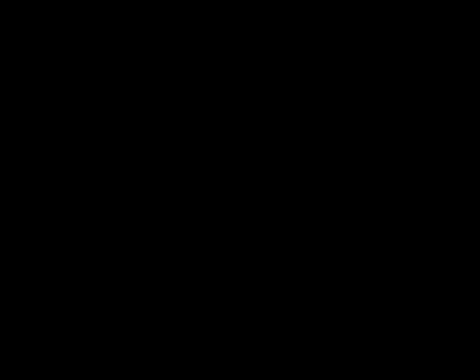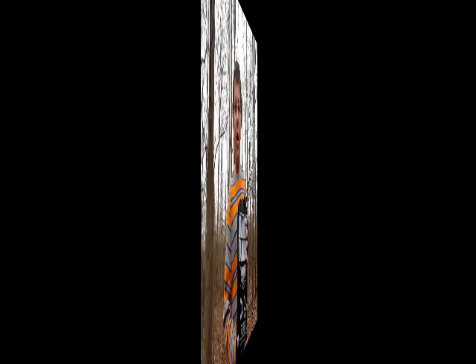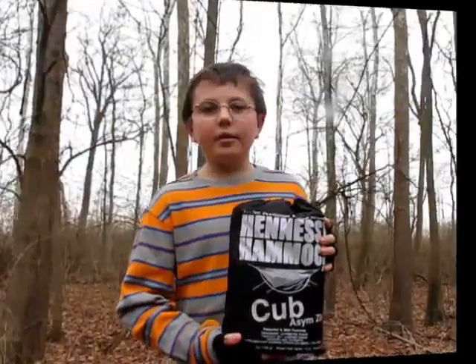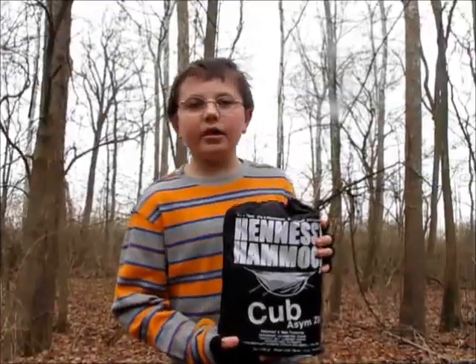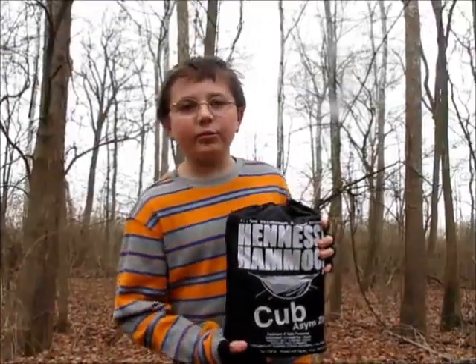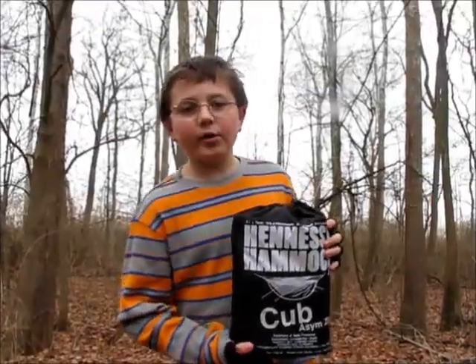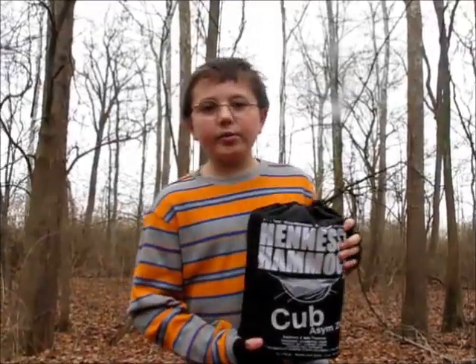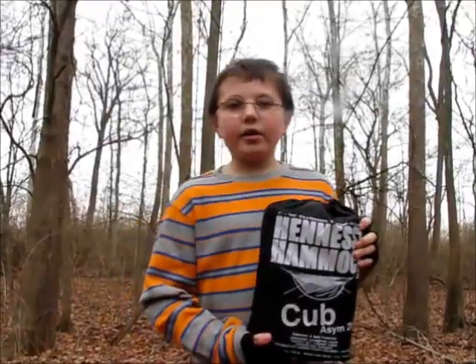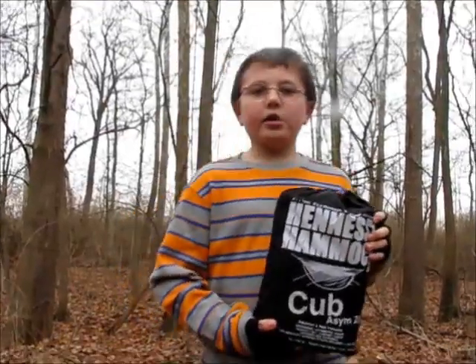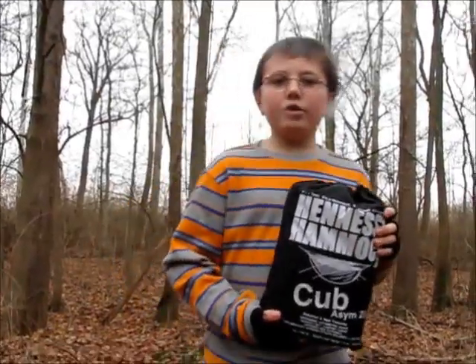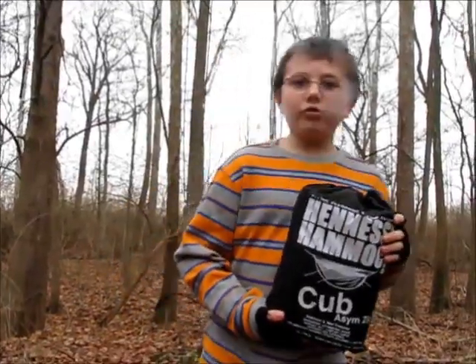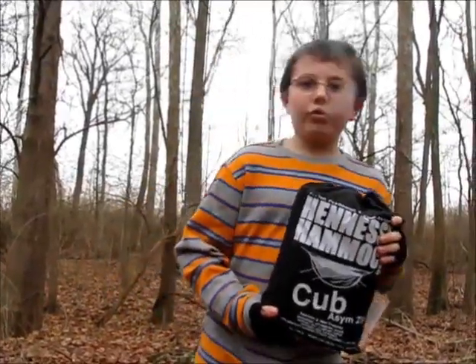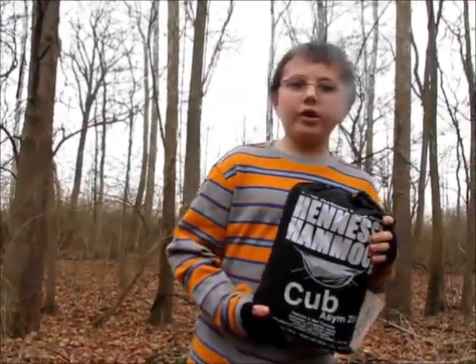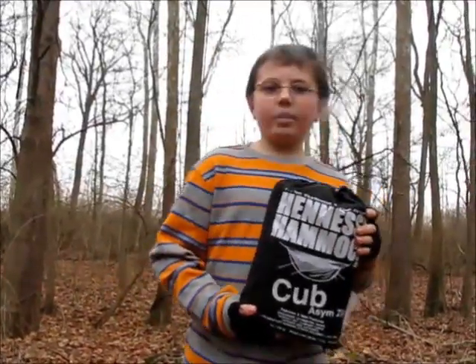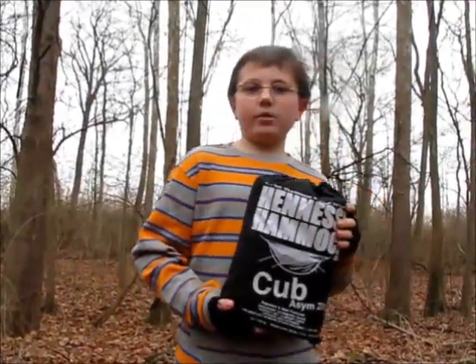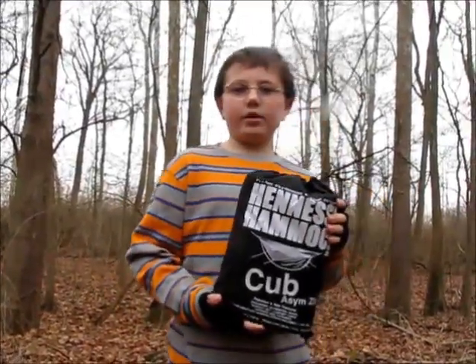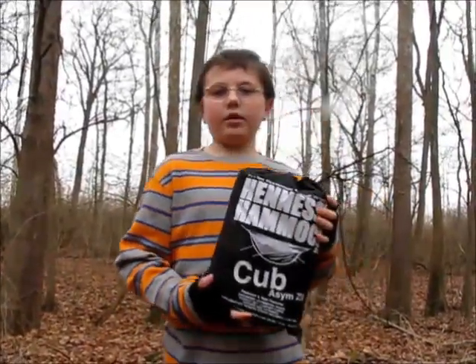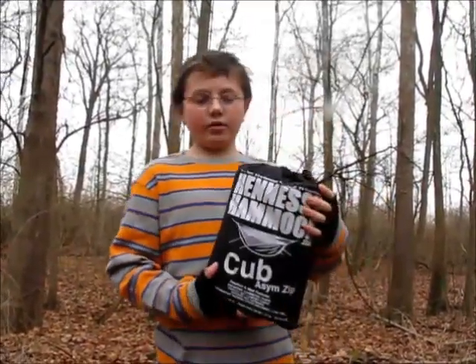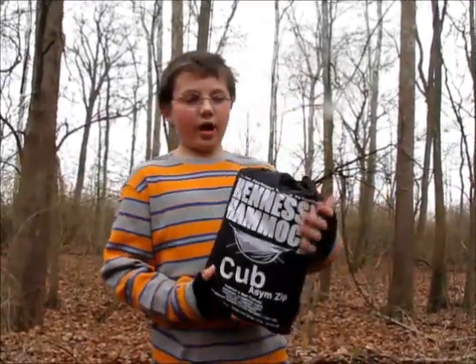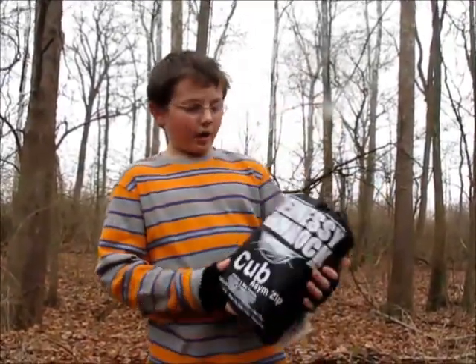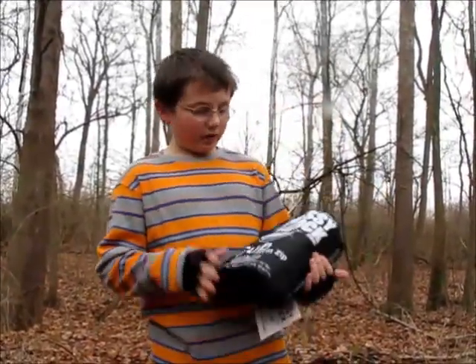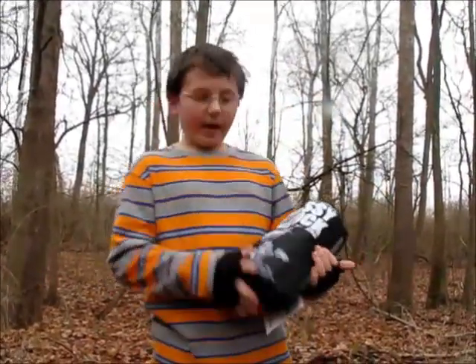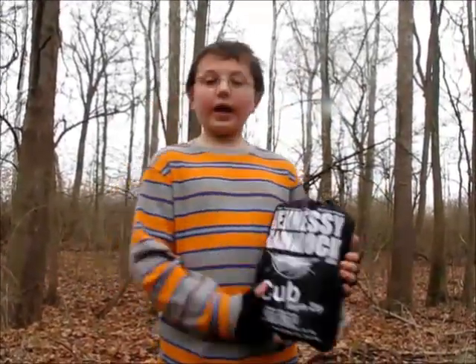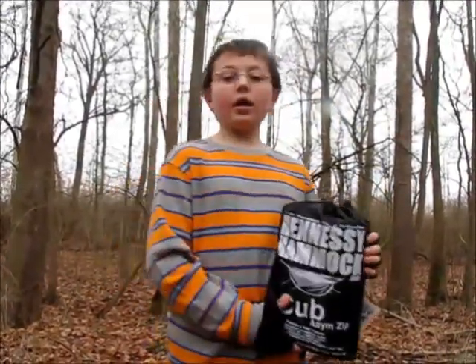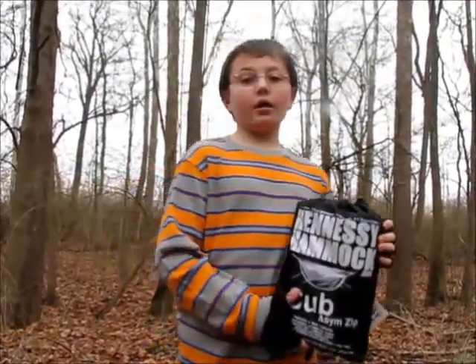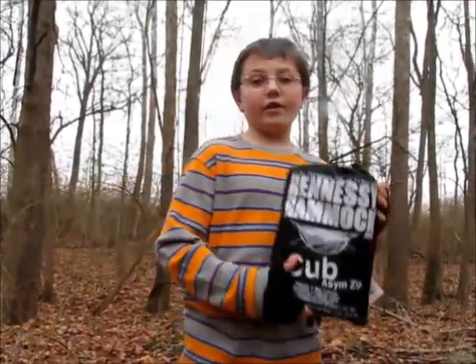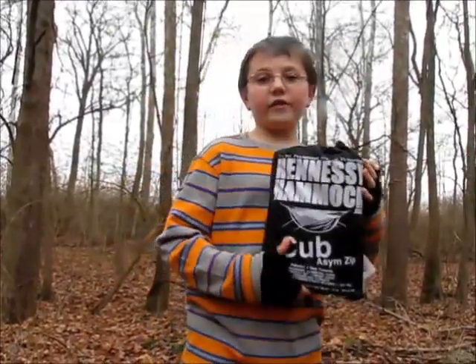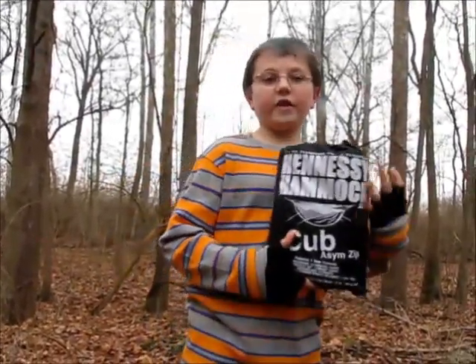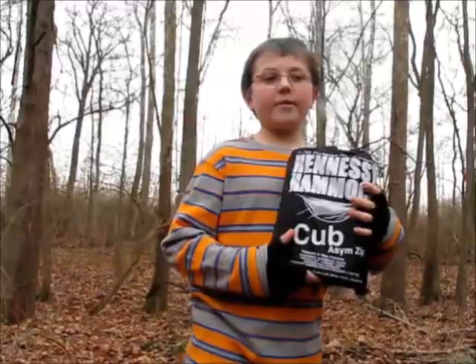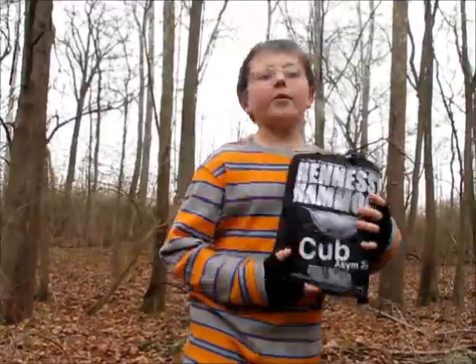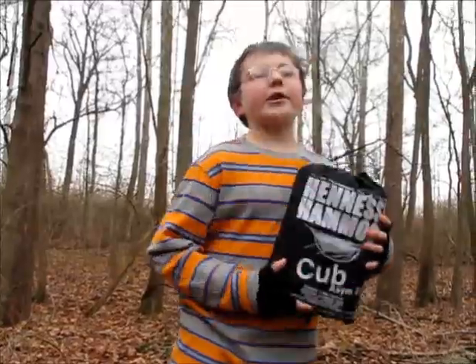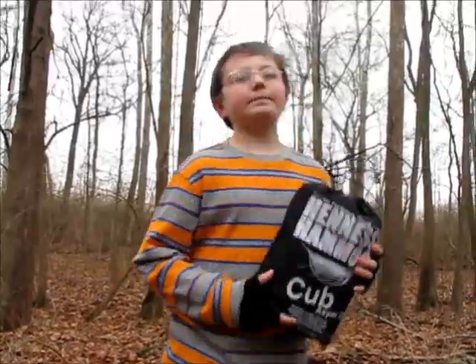Hi, my name is Brody. We're out here at Oaks Quarry, and we're going to do it out of the bag of the Hennessy Cub Hammock.